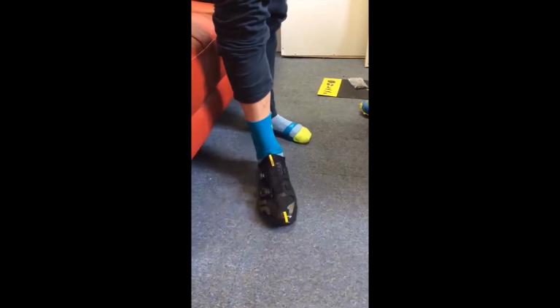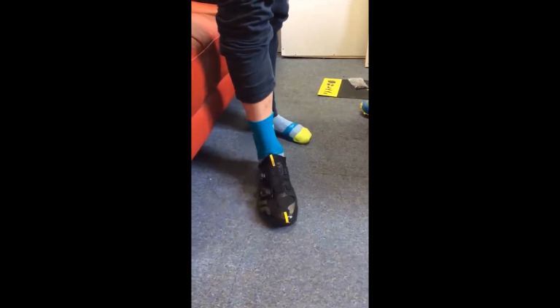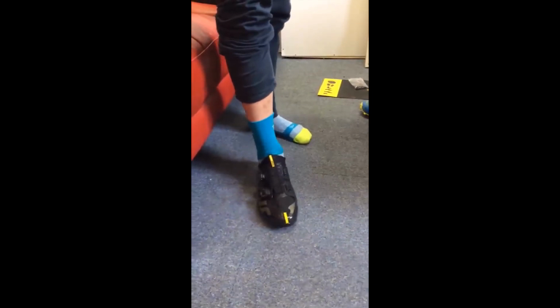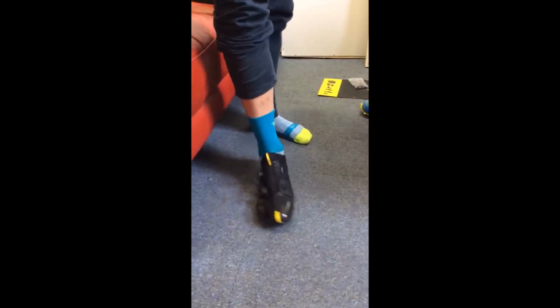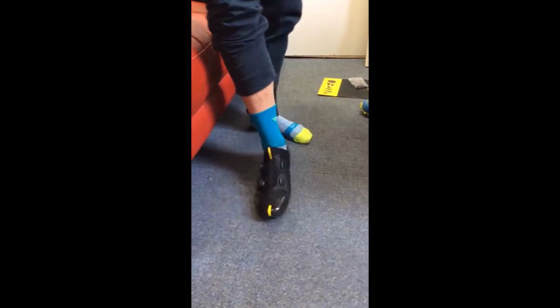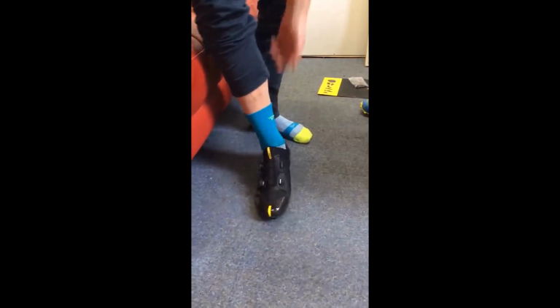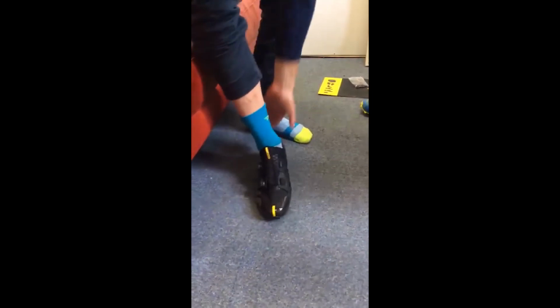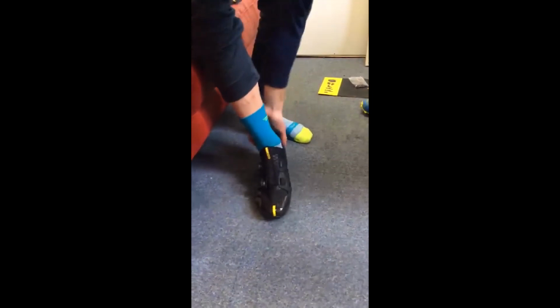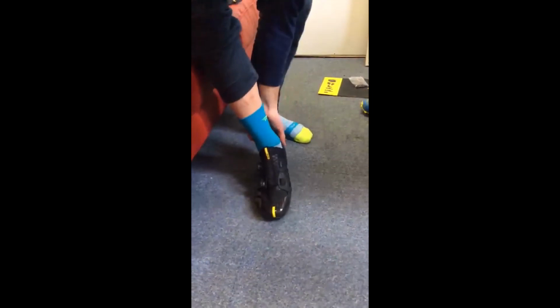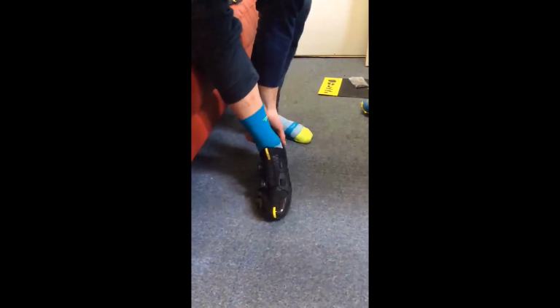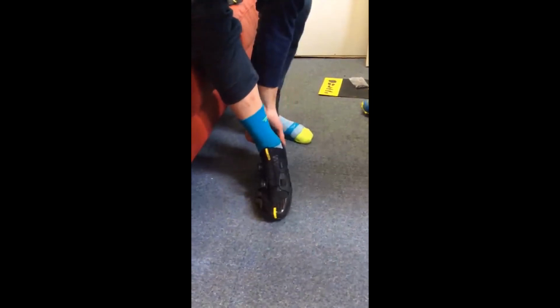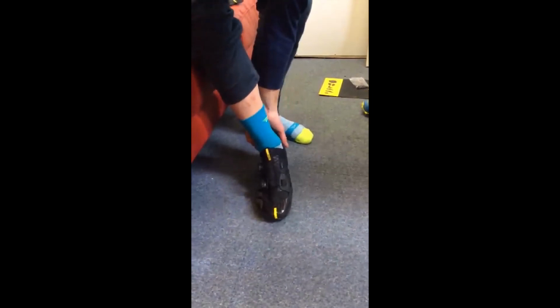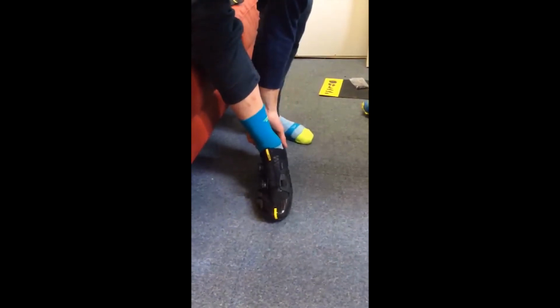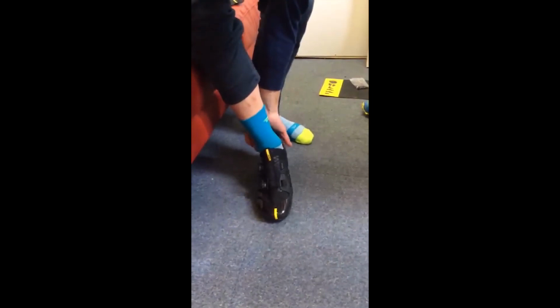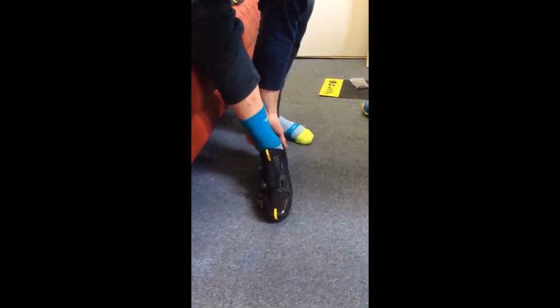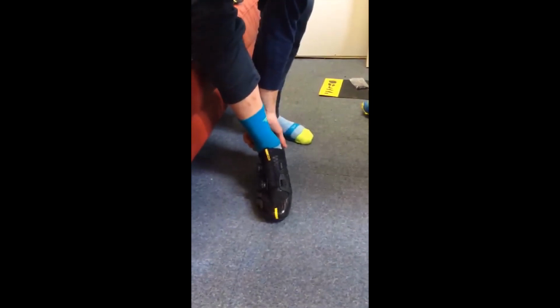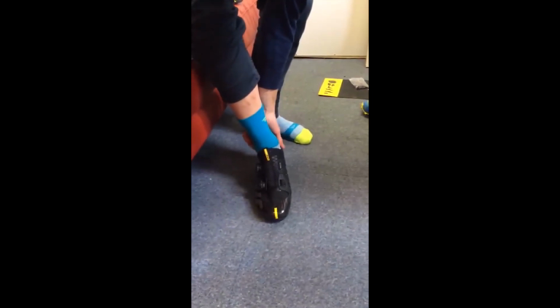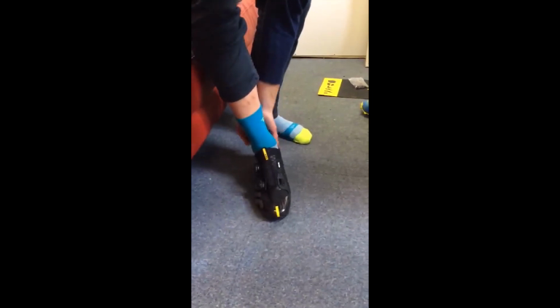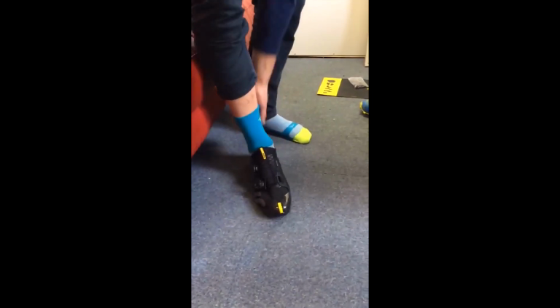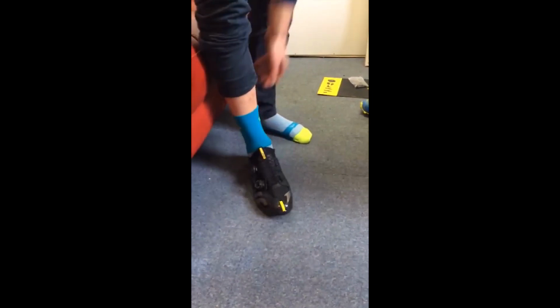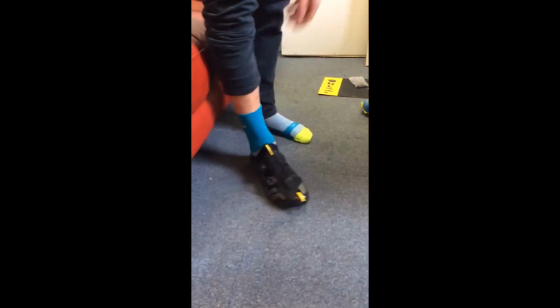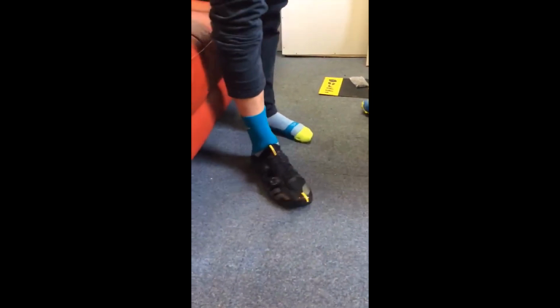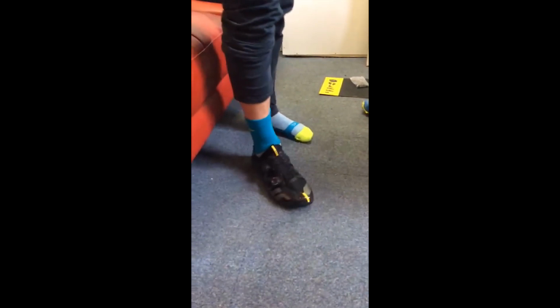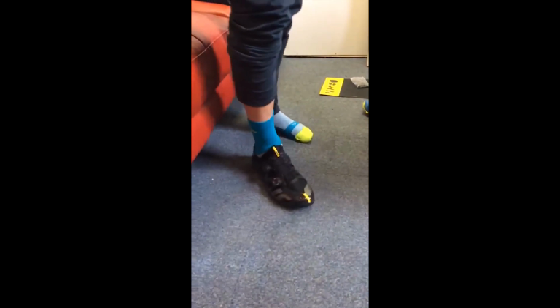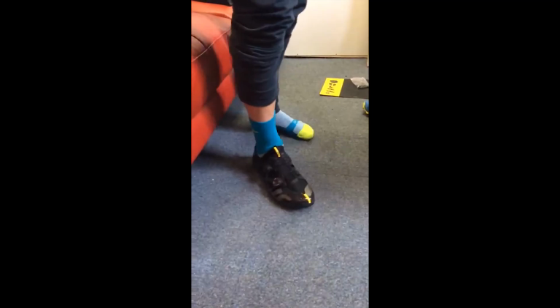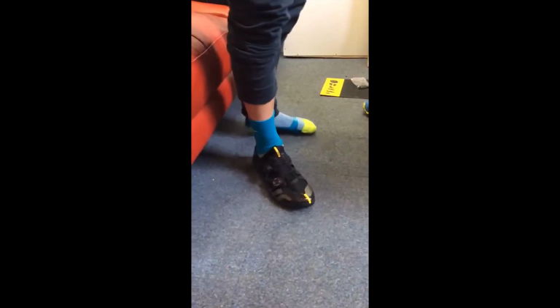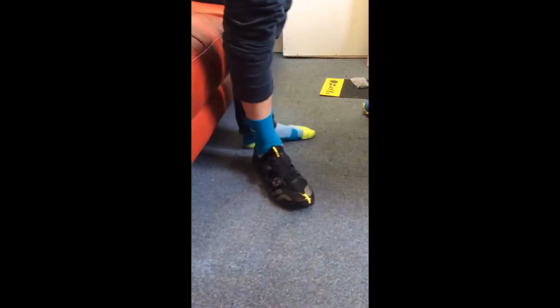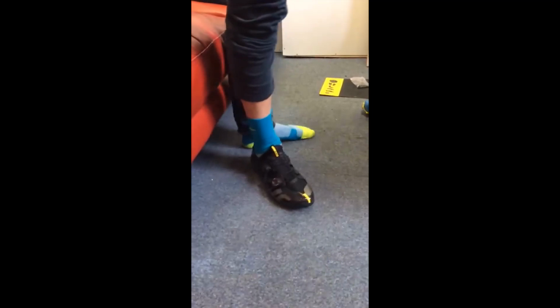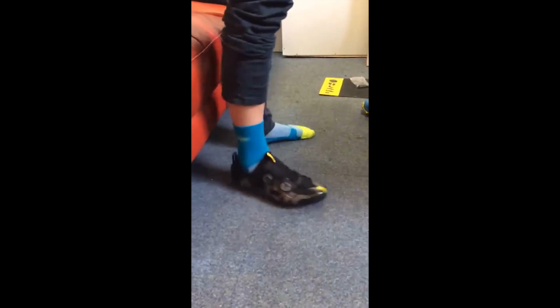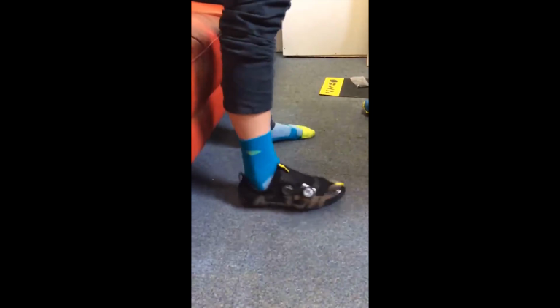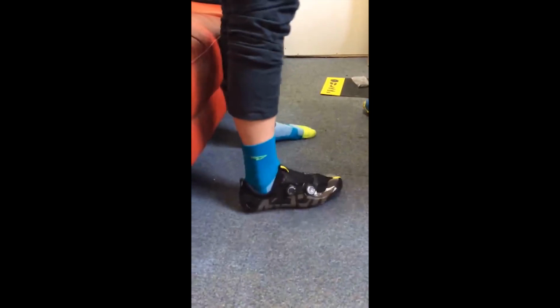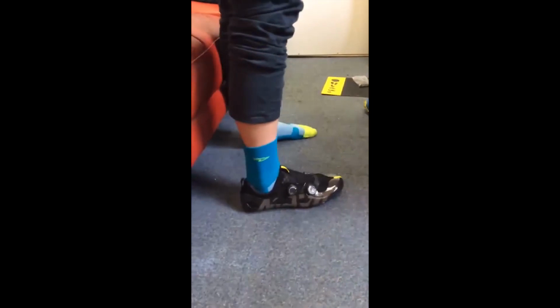Come on, princess — give us a spin of your new ballet shoes!